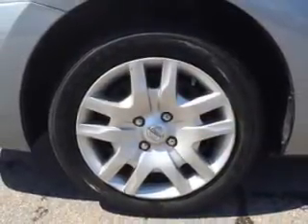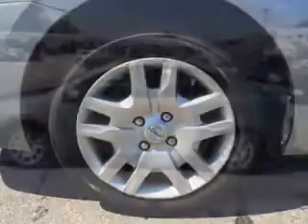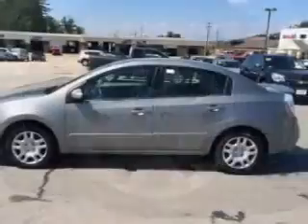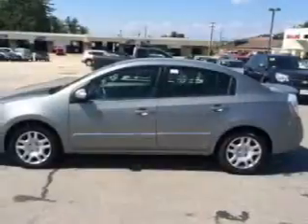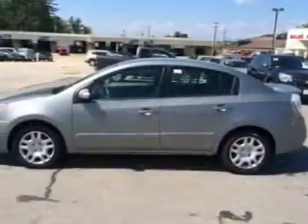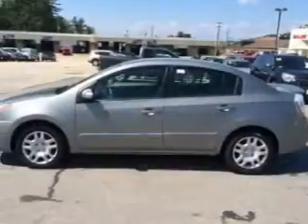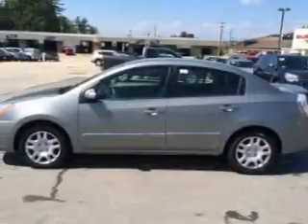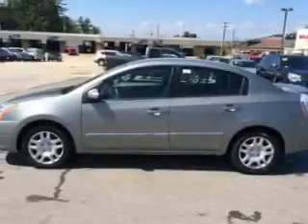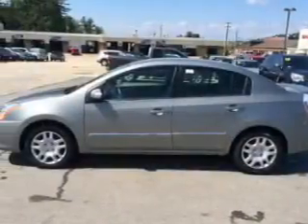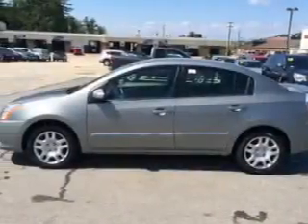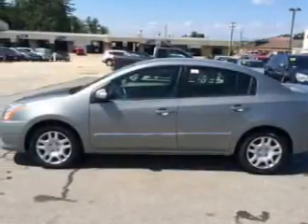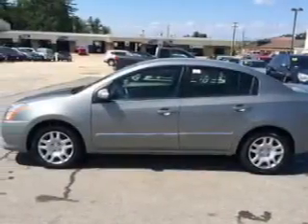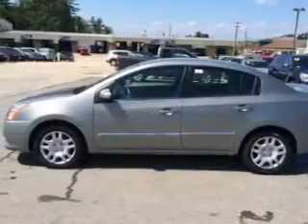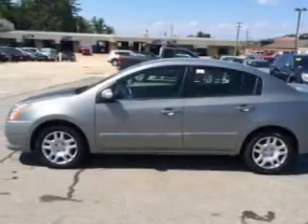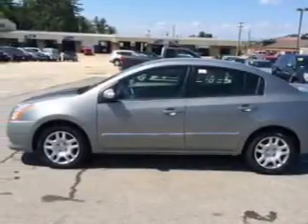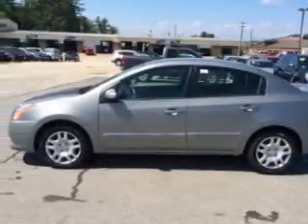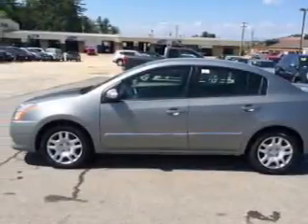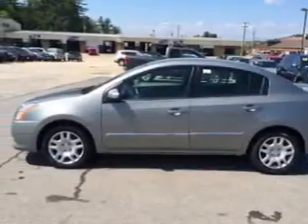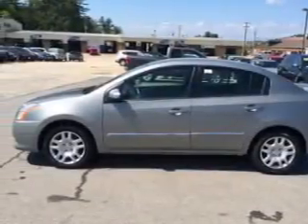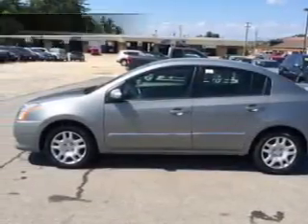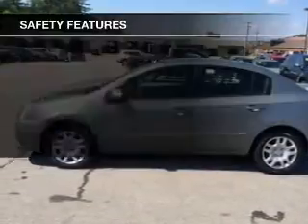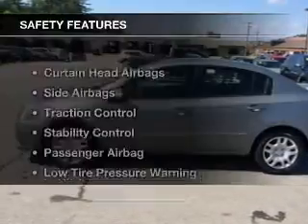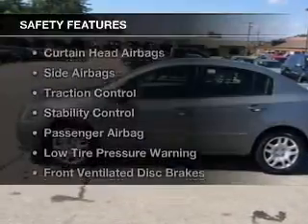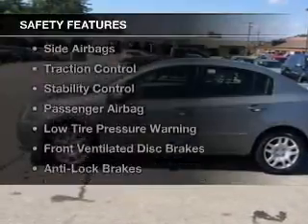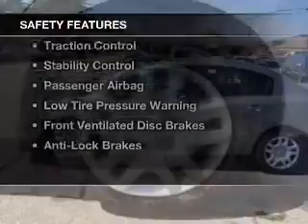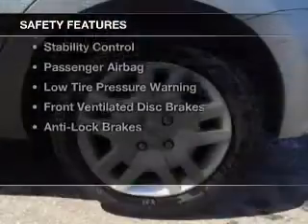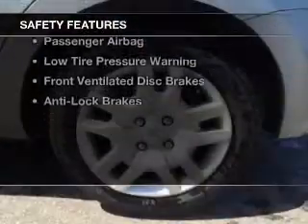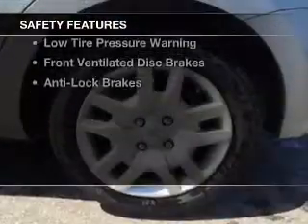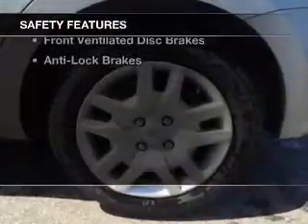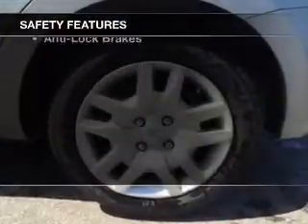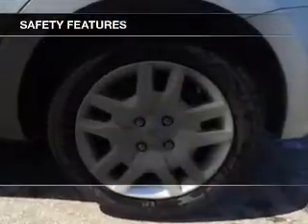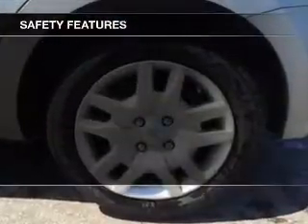Additional features include split rear seats, privacy glass, air conditioning, and power door locks.